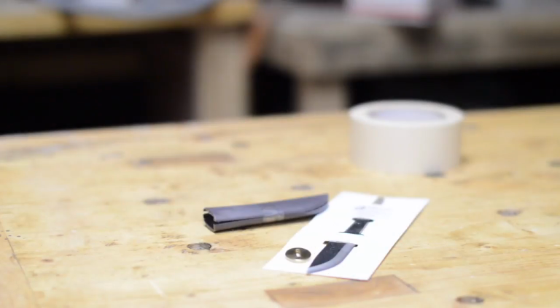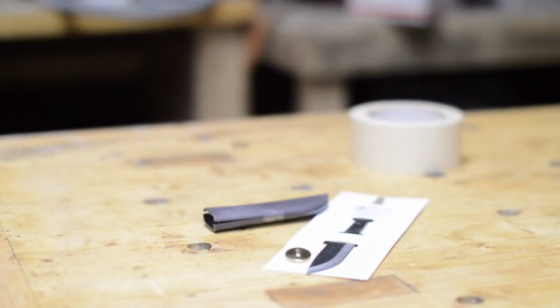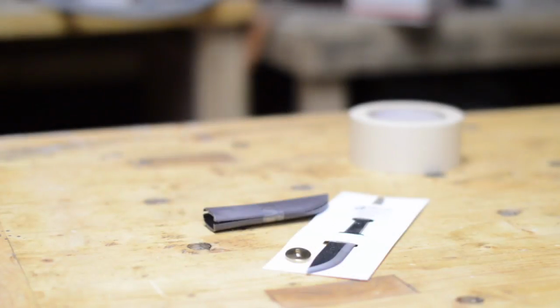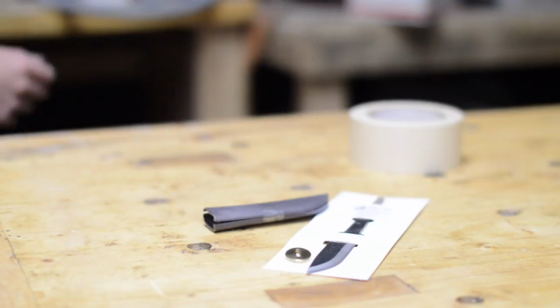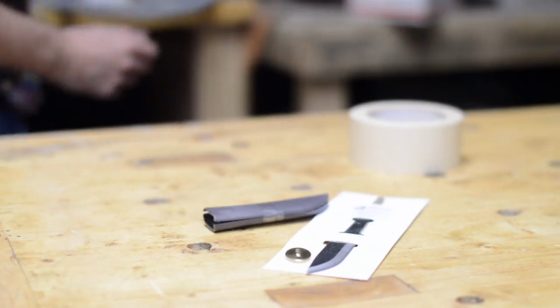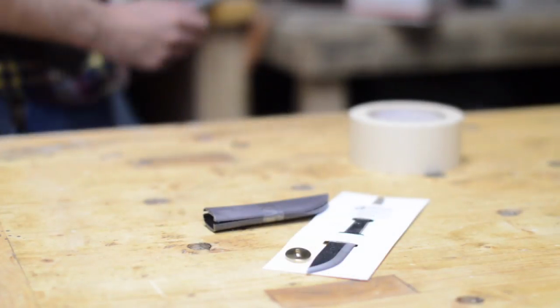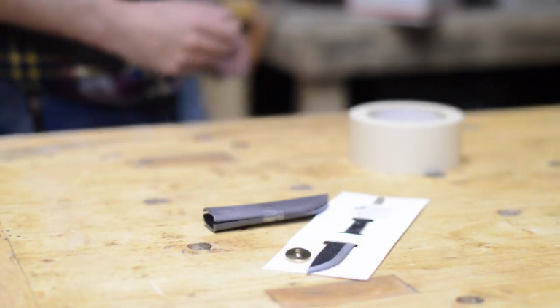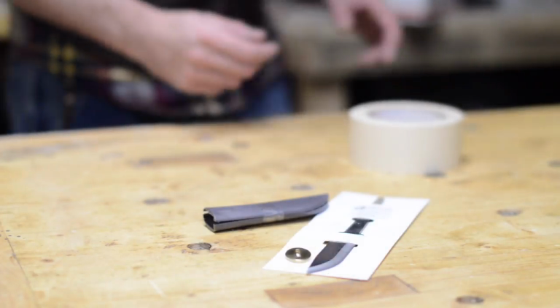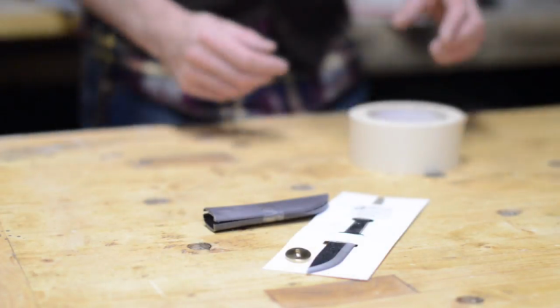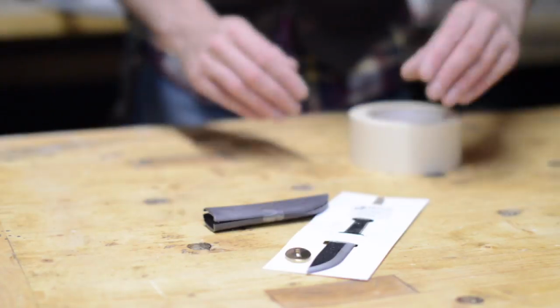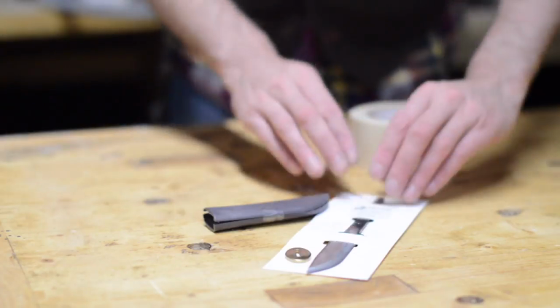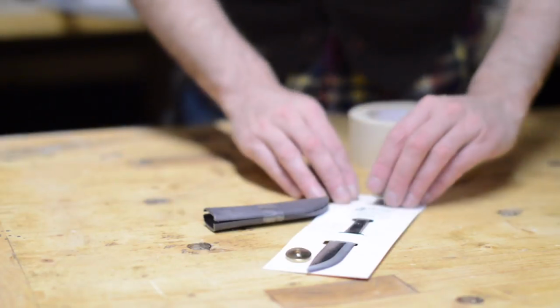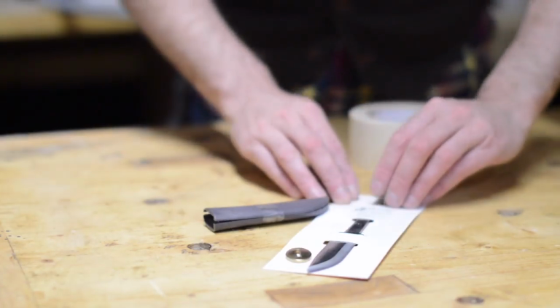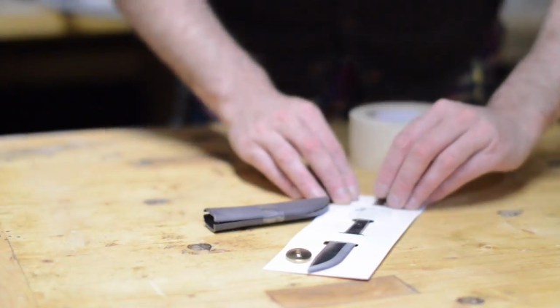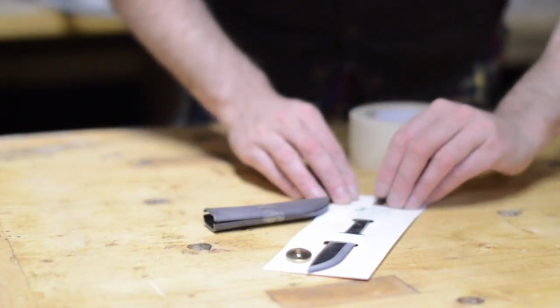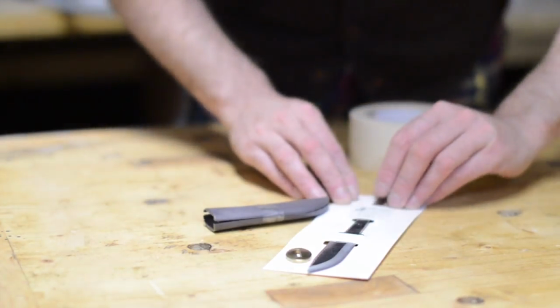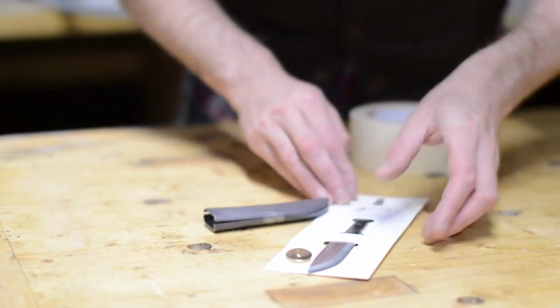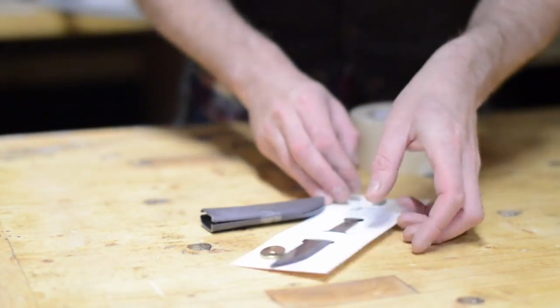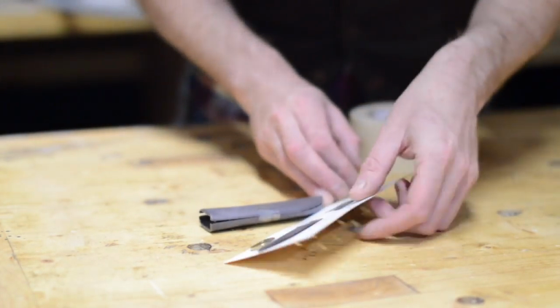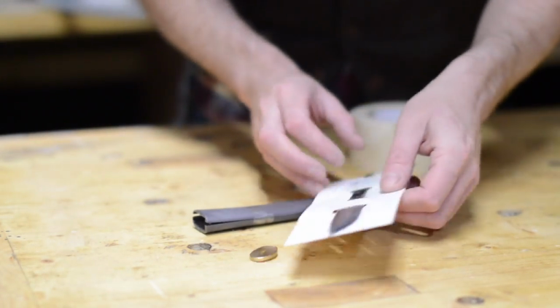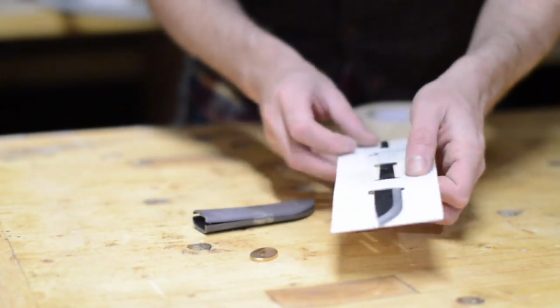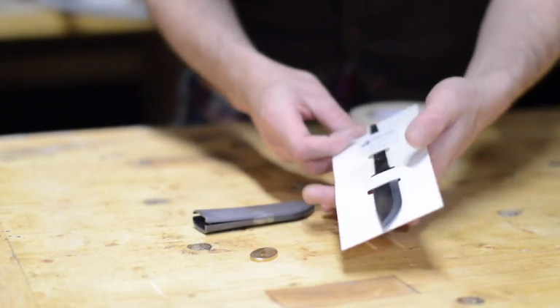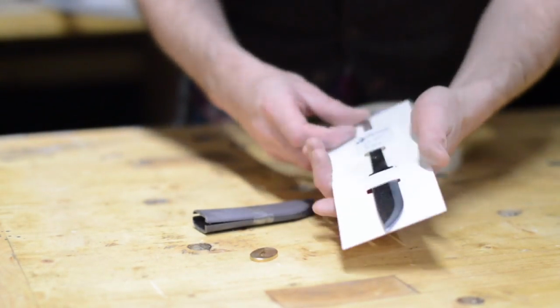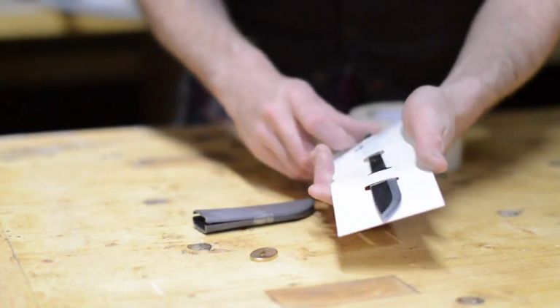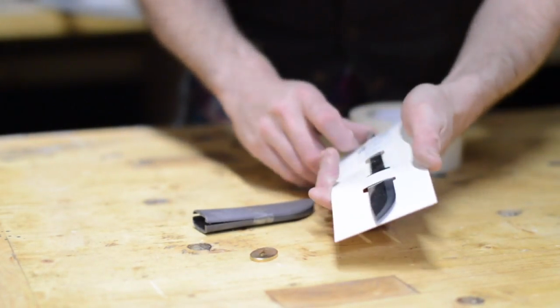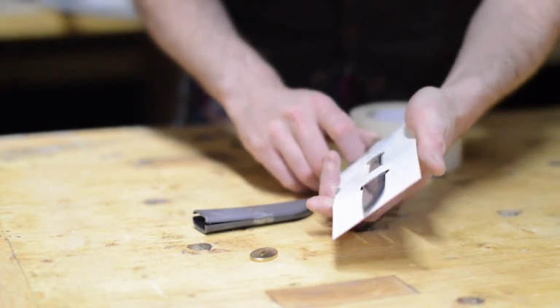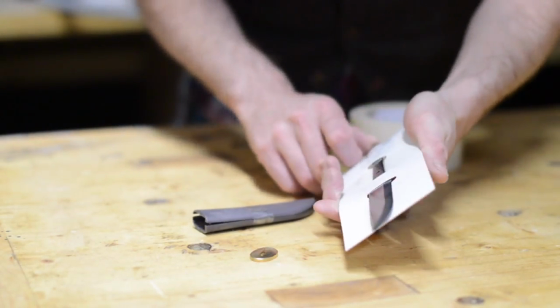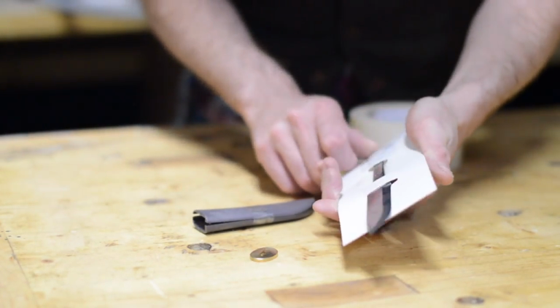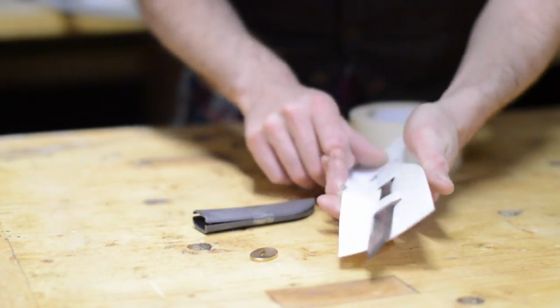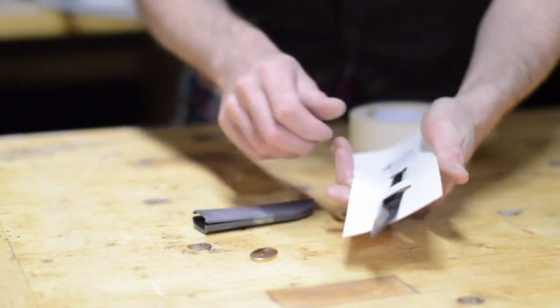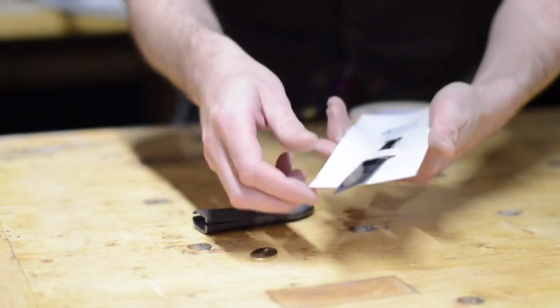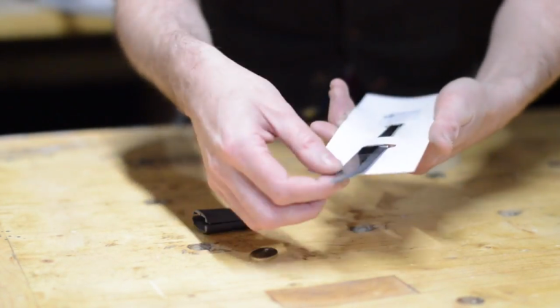Hello, I'm Matt and welcome to Badger Workshop. I'm going to have a go at making a knife from a few components I got online.